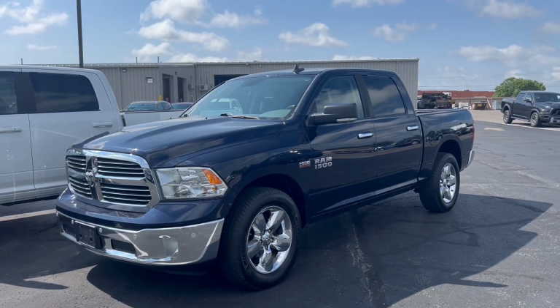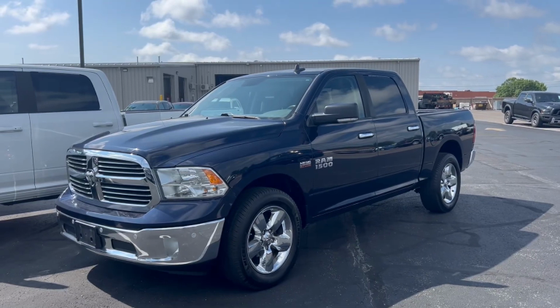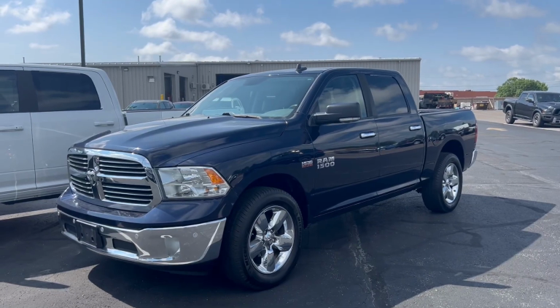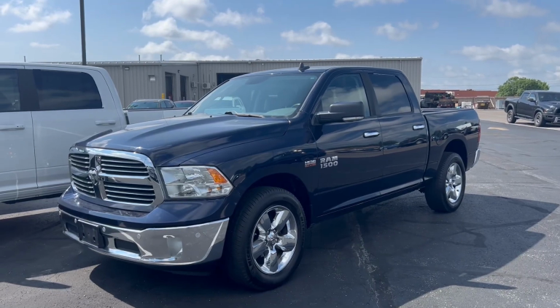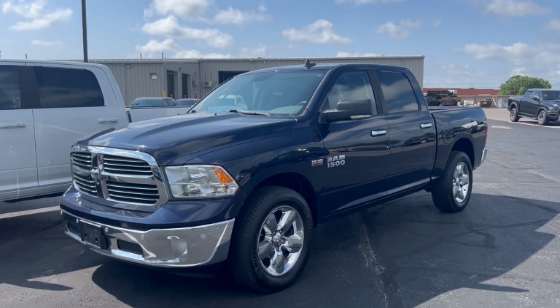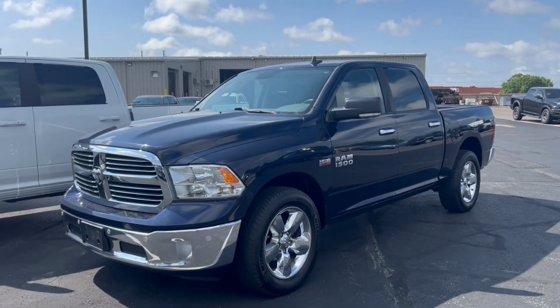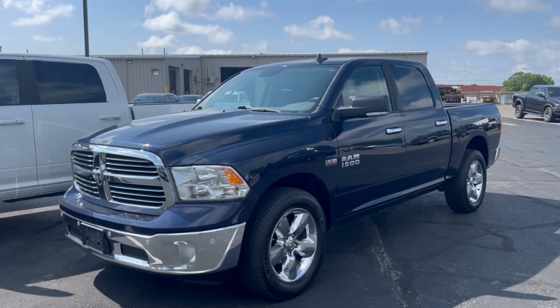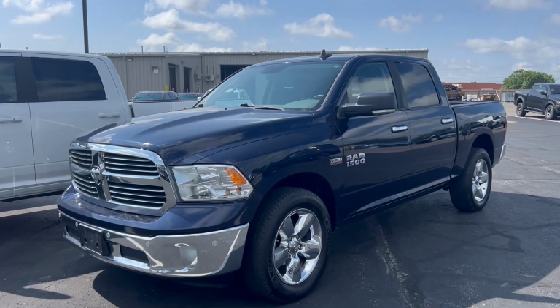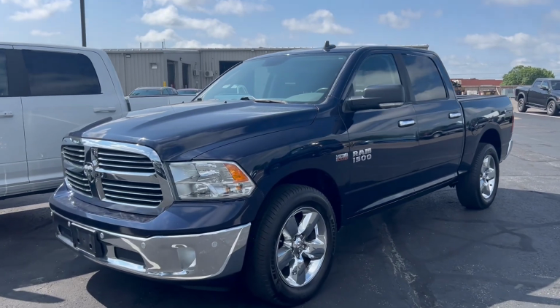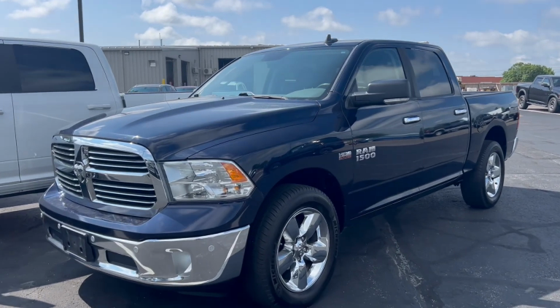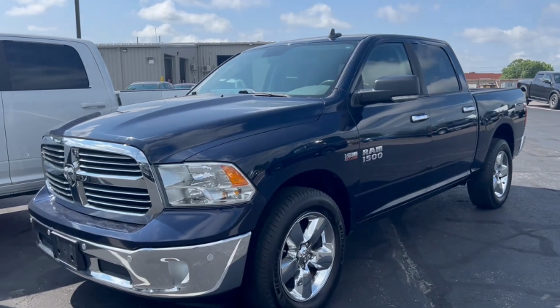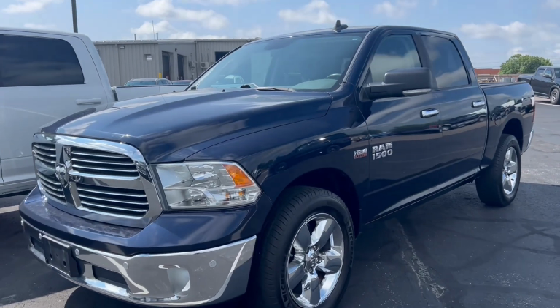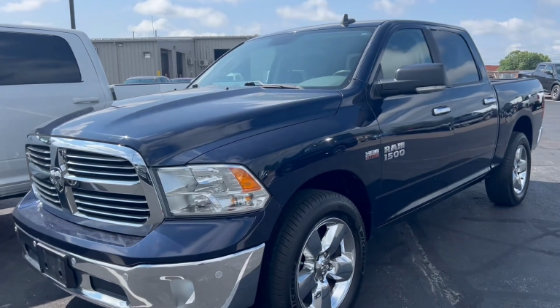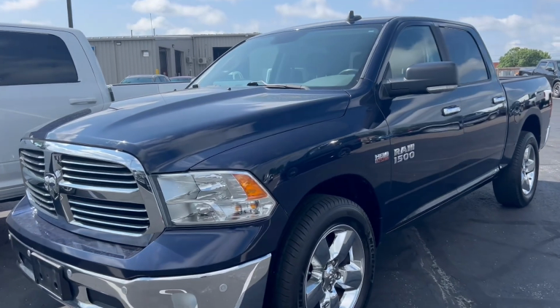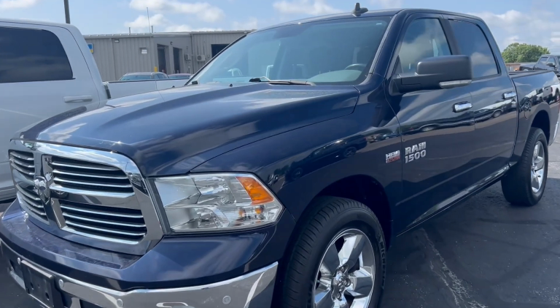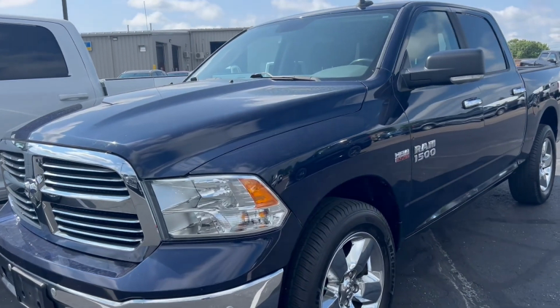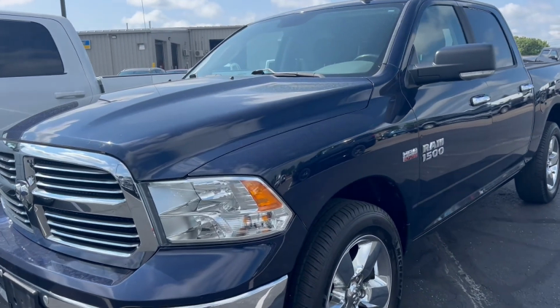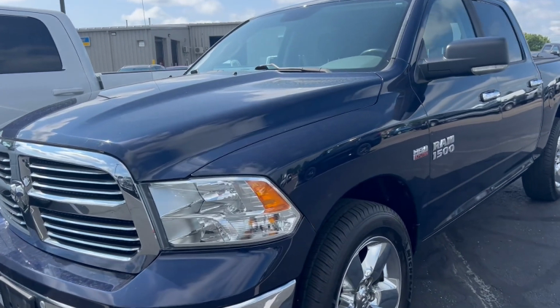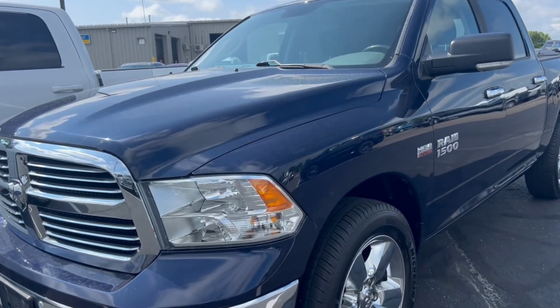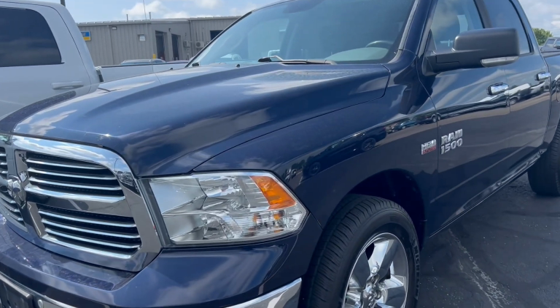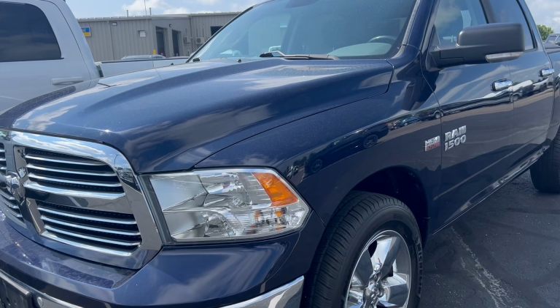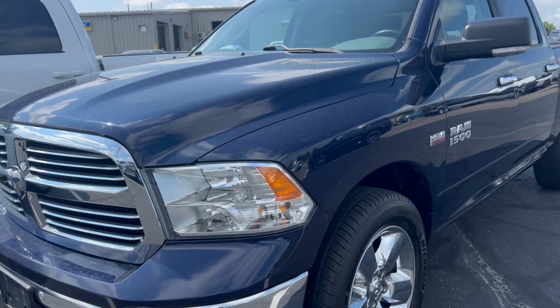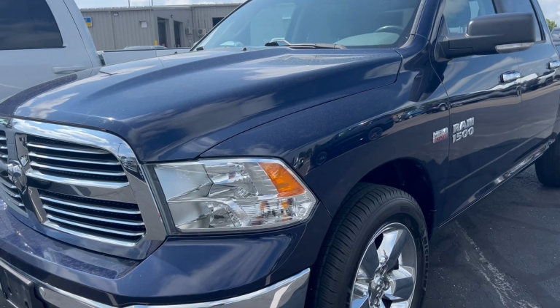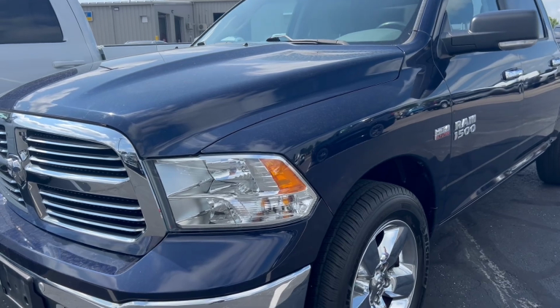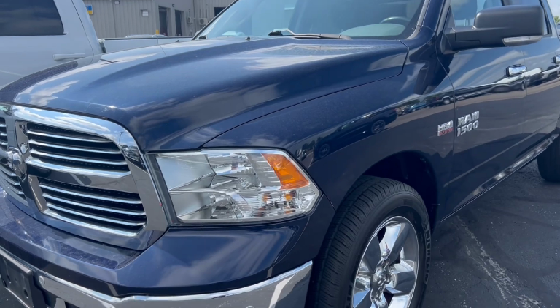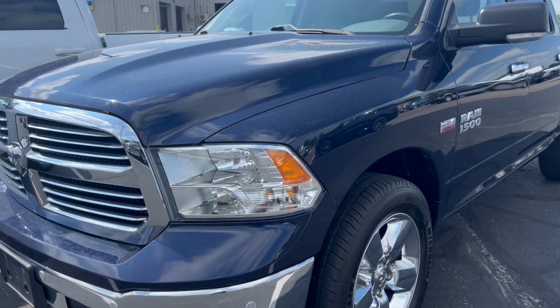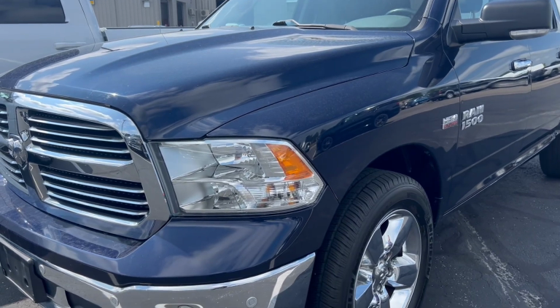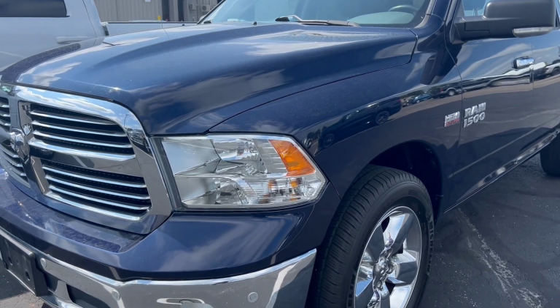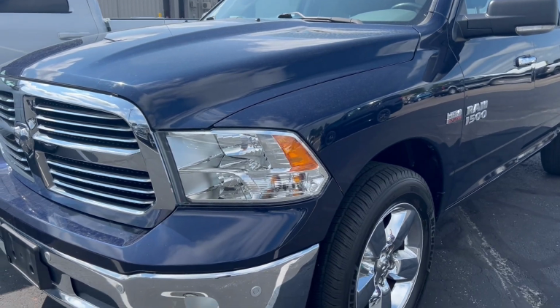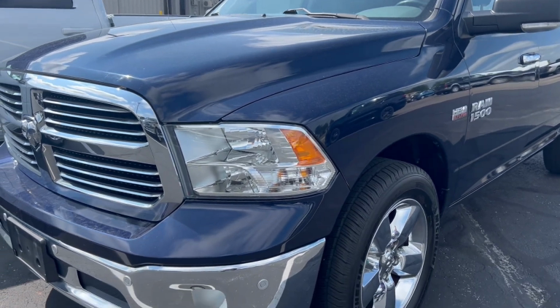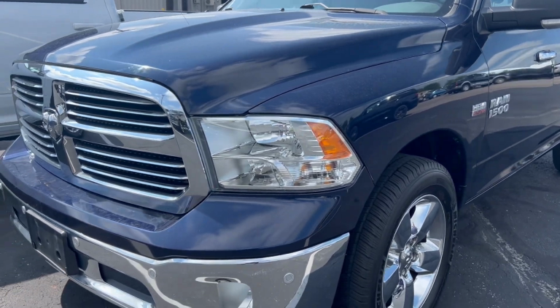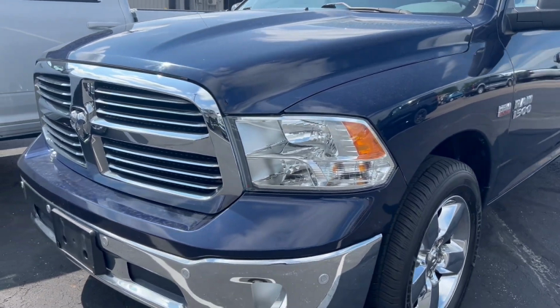Hi, this is Andy here at Terry Henricks Chrysler. We're taking a look at our 2016 Ram 1500 Bighorn.